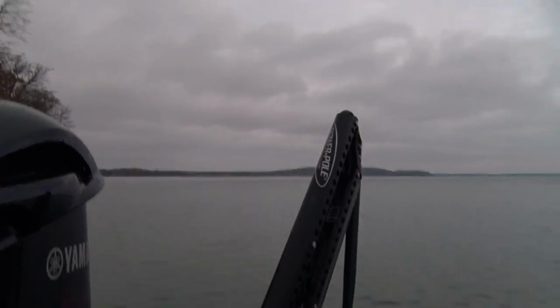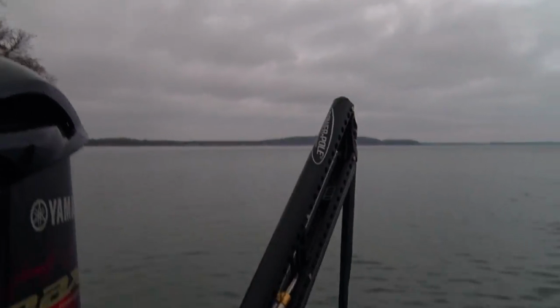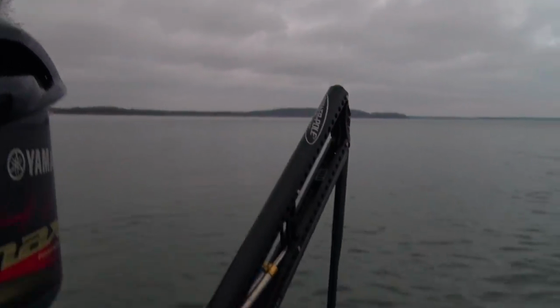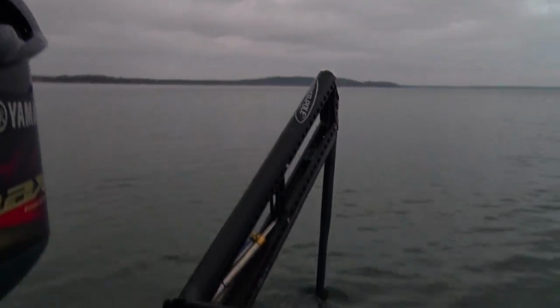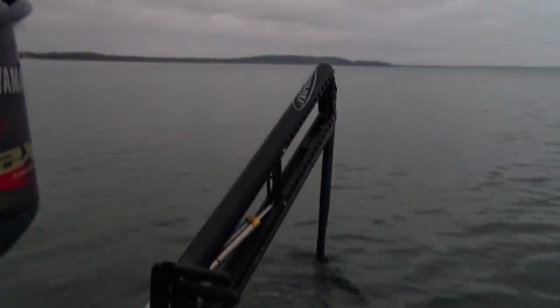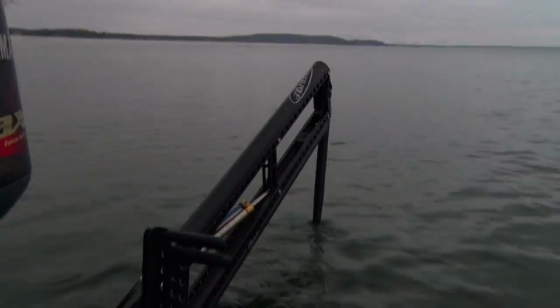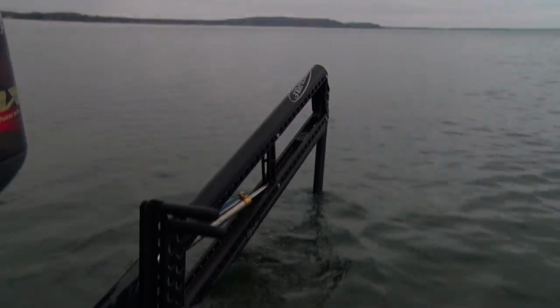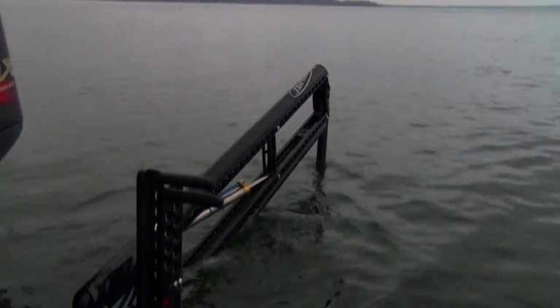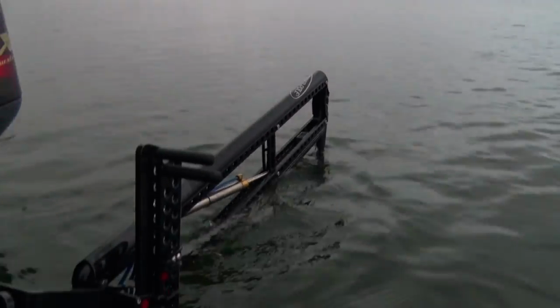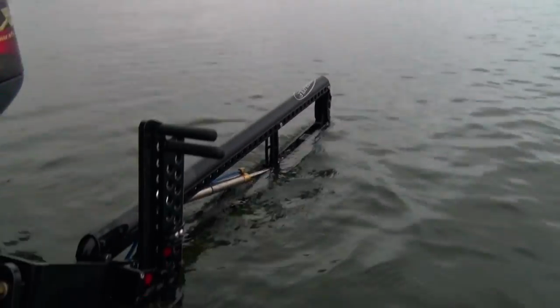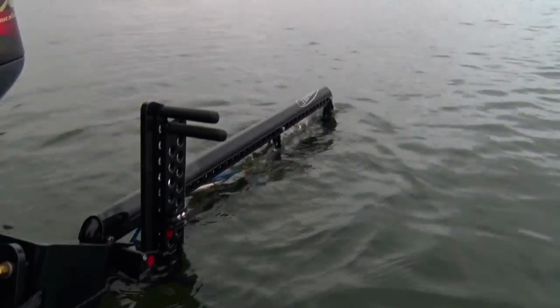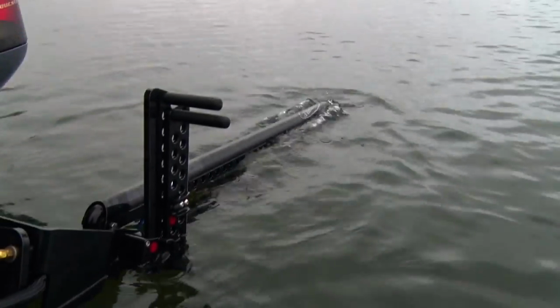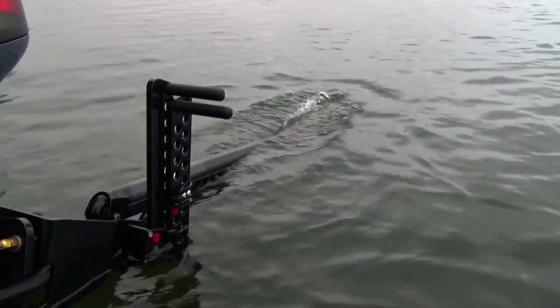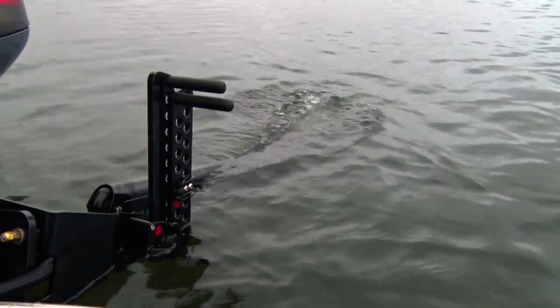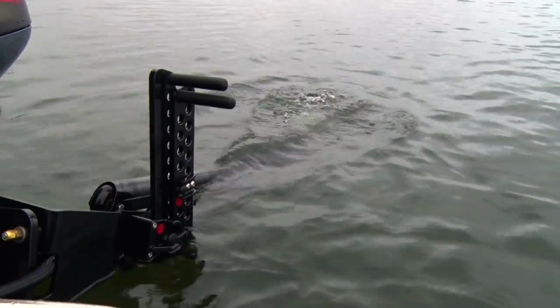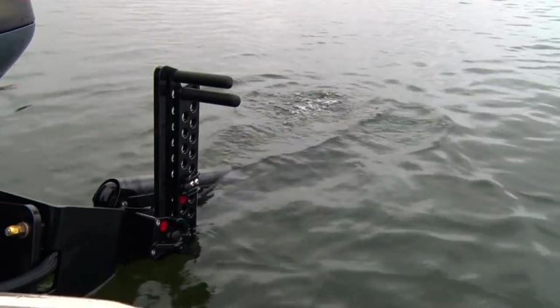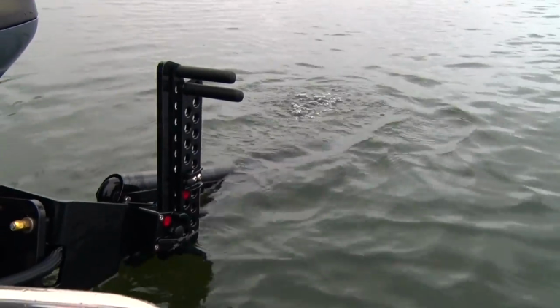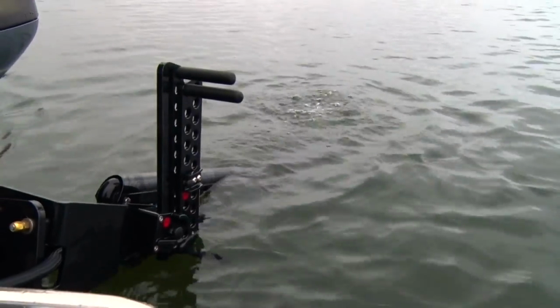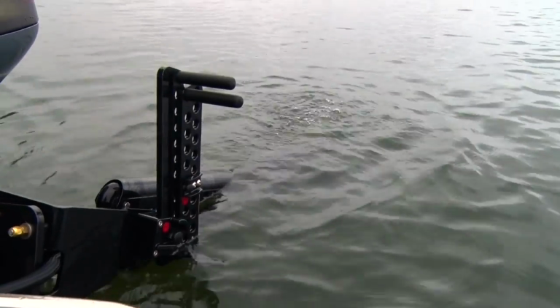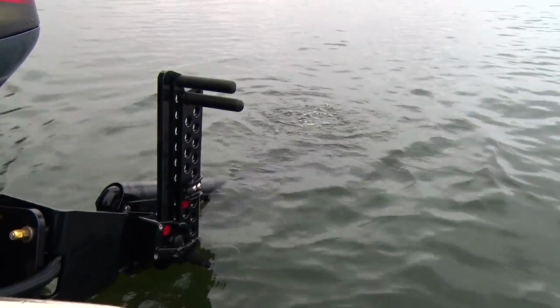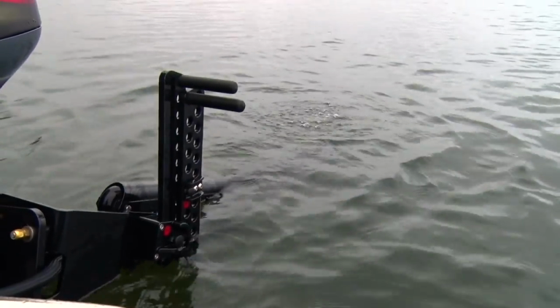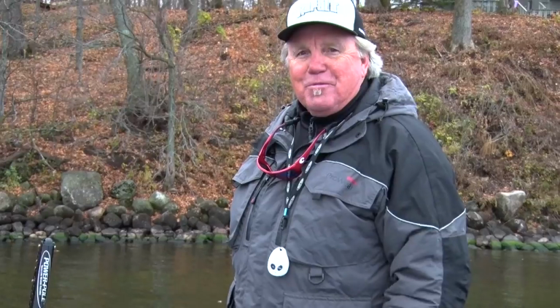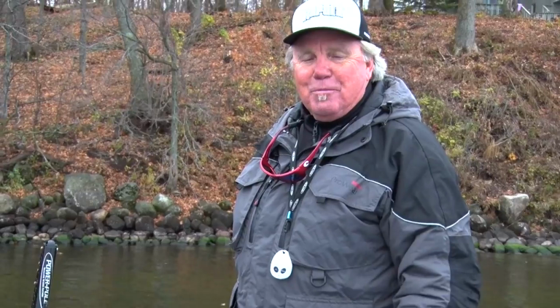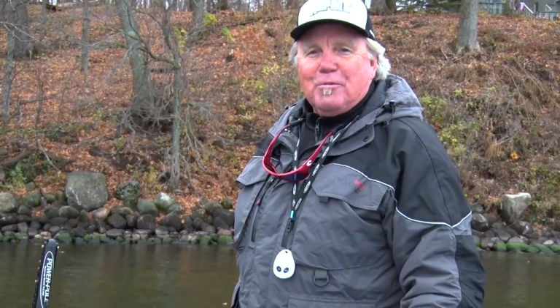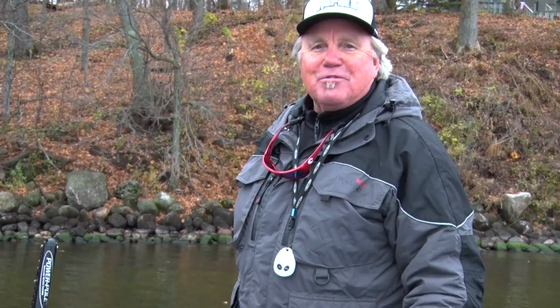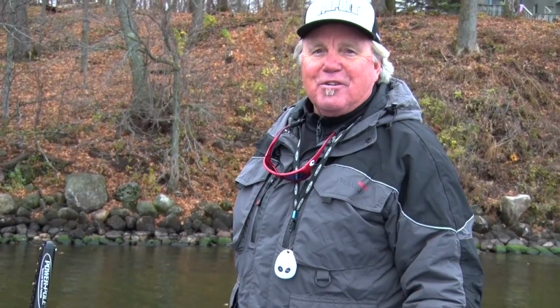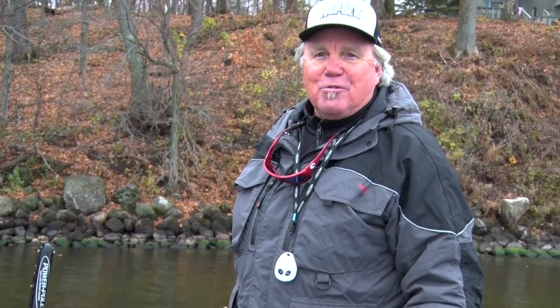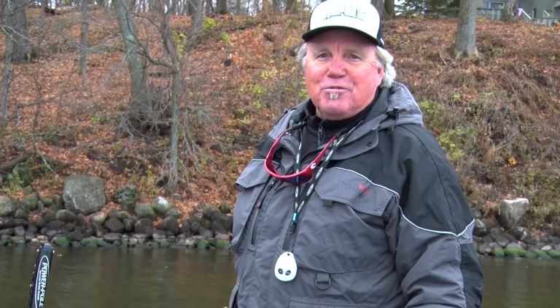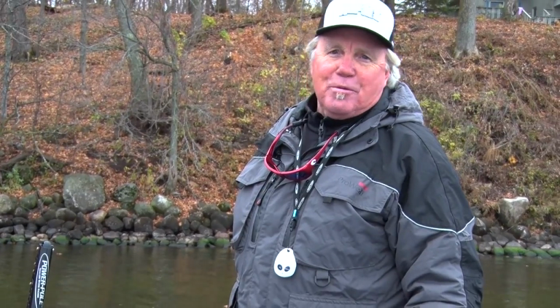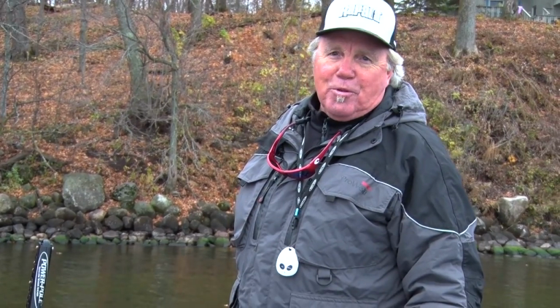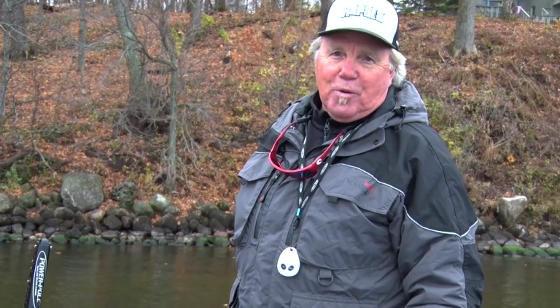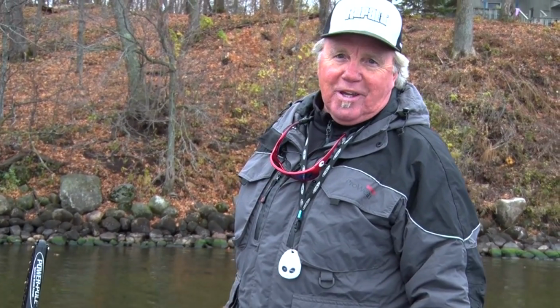Pull them down, fan cast about the boat. I'm Mark Fisher for Midwest Outdoors Tip of the Week.